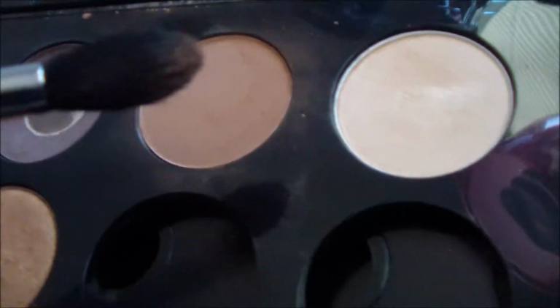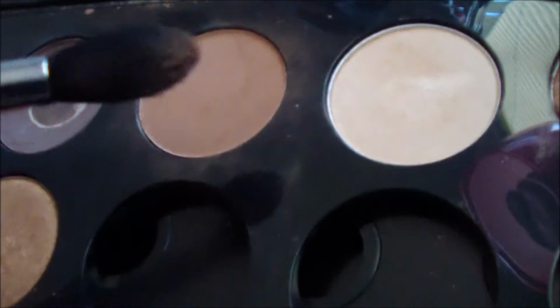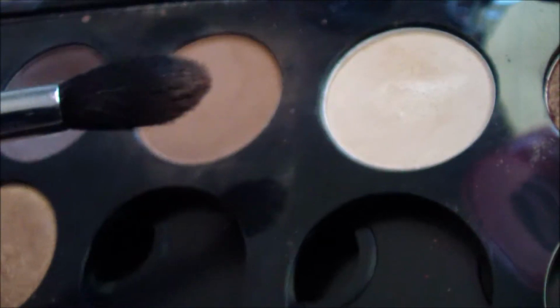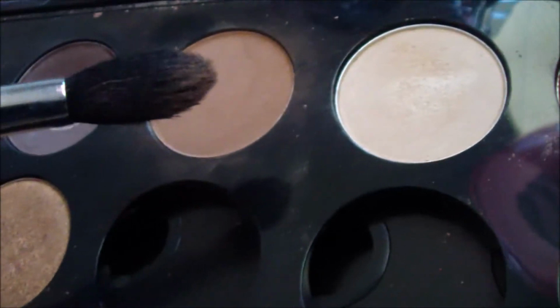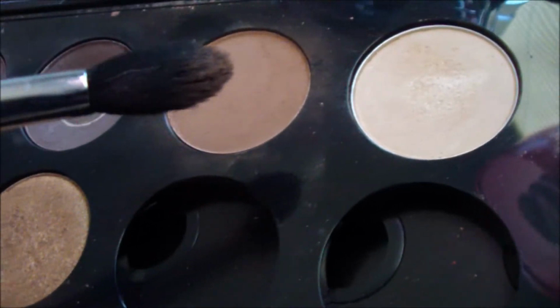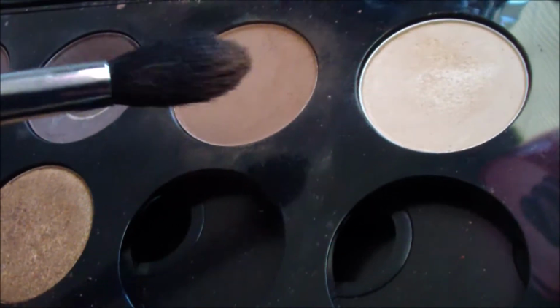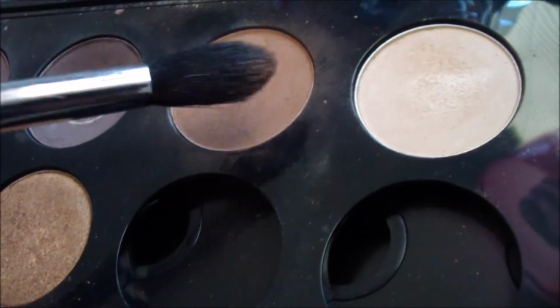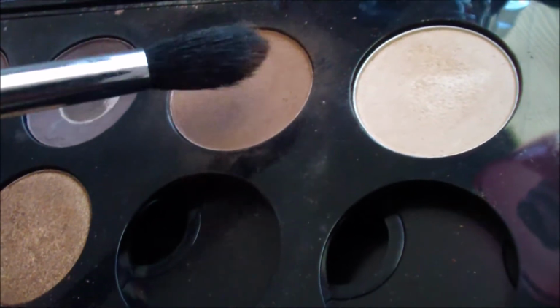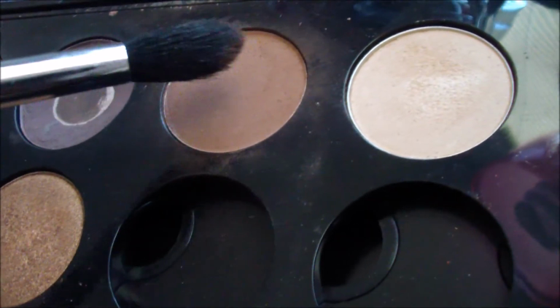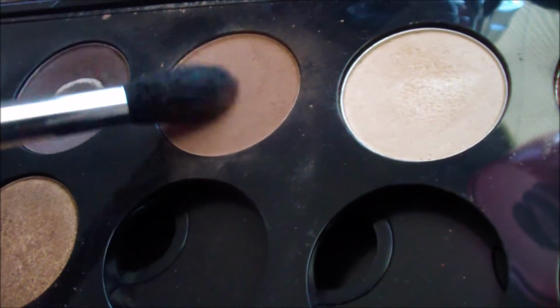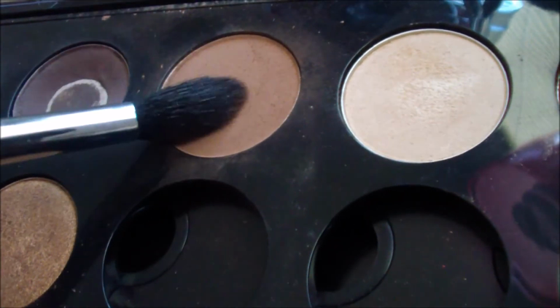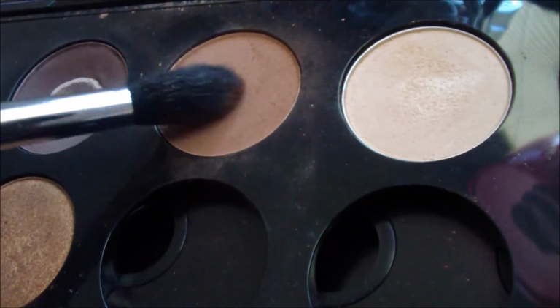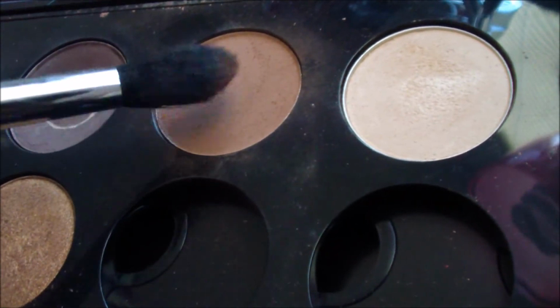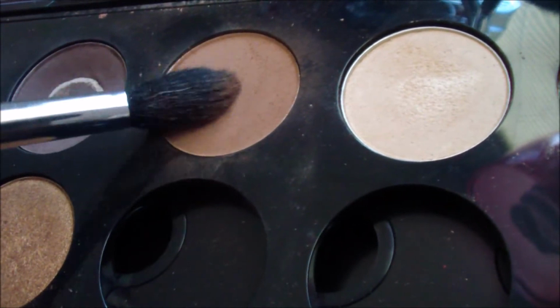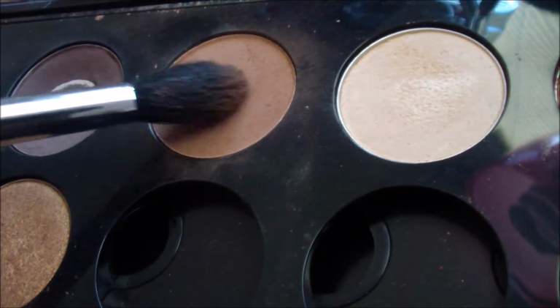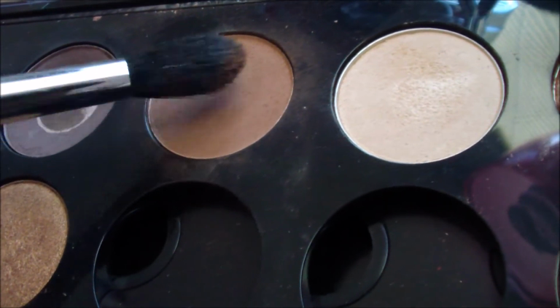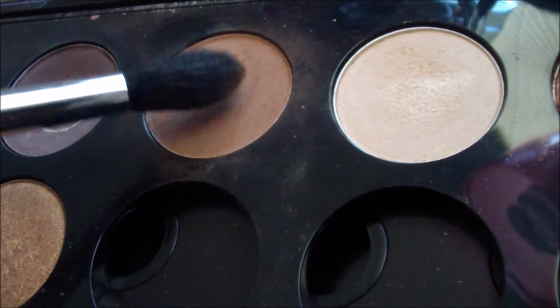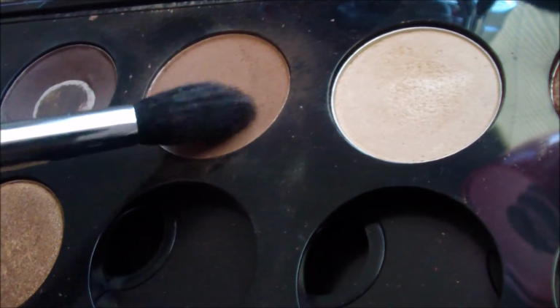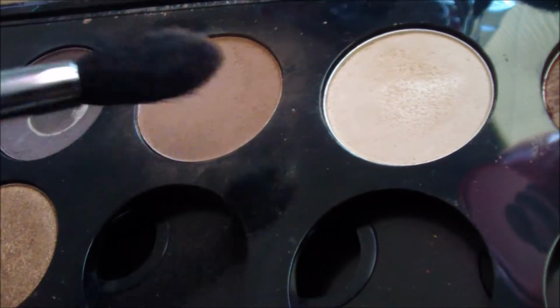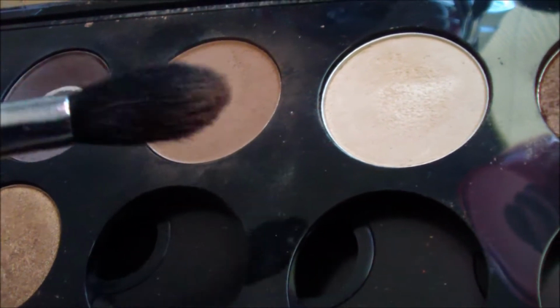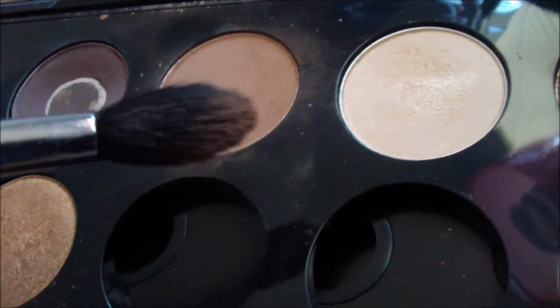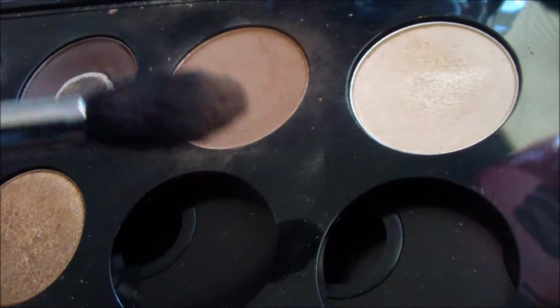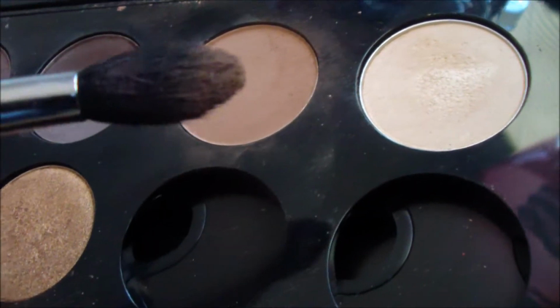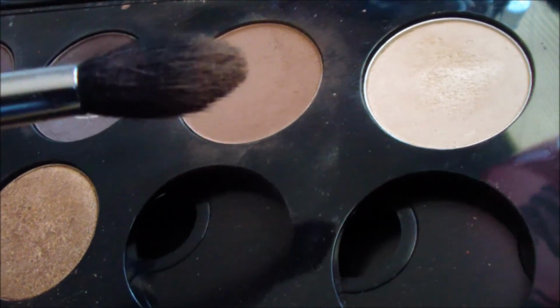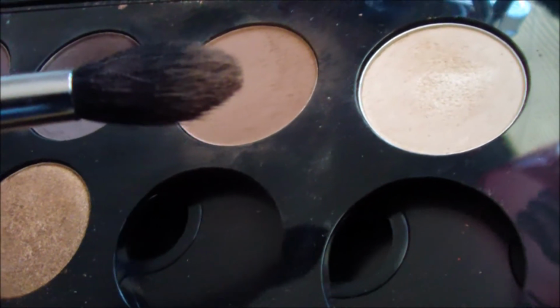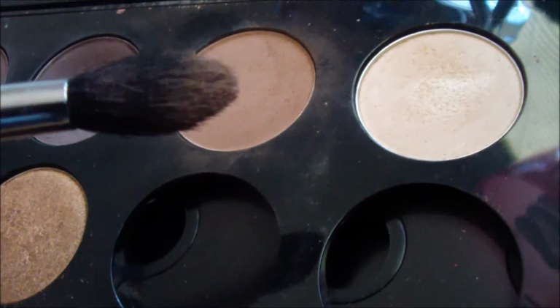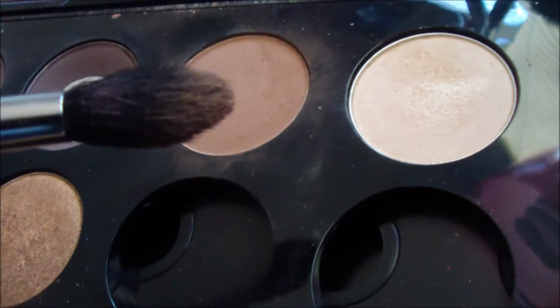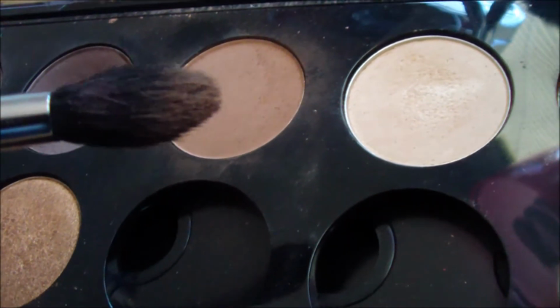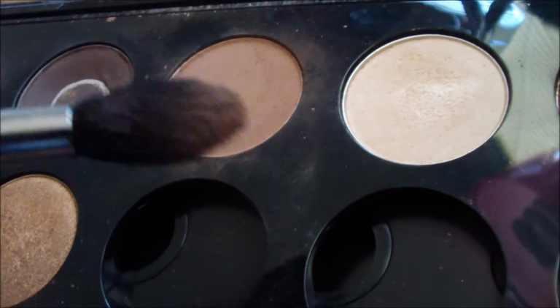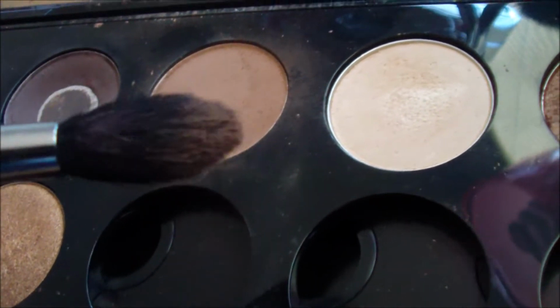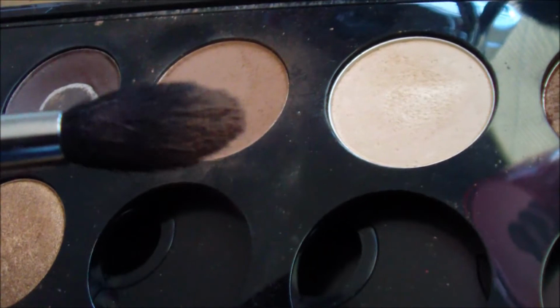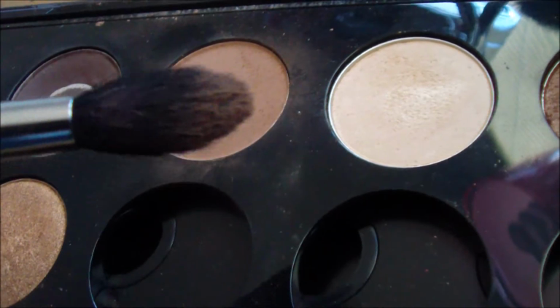And to blend, I'm just going to blend it all together so that there are no harsh lines.